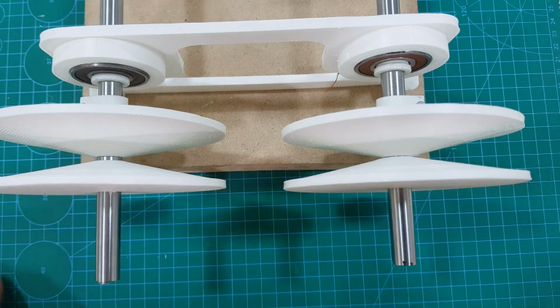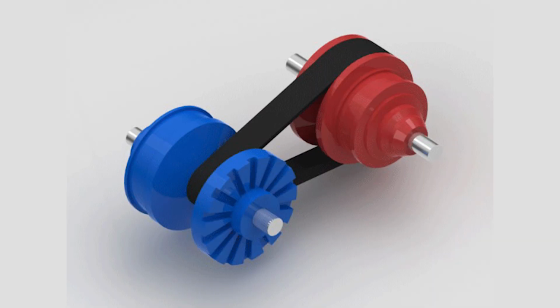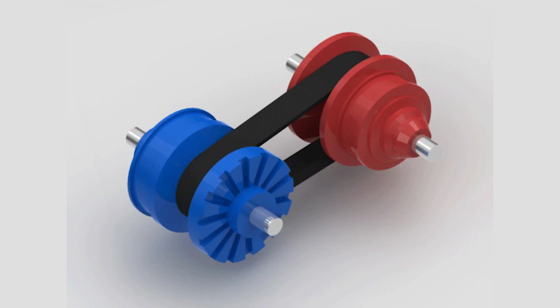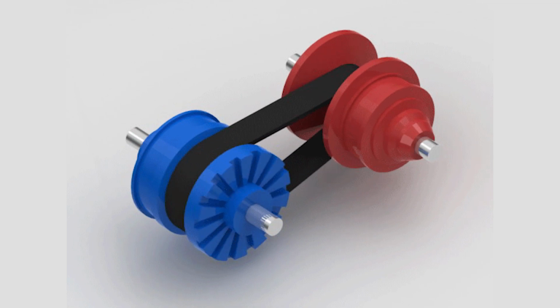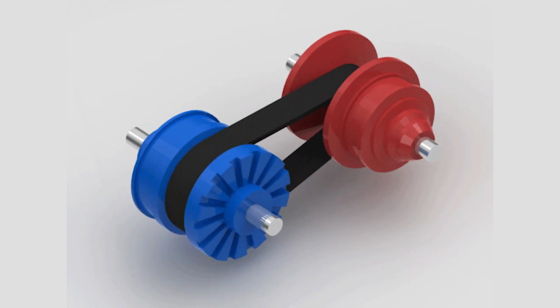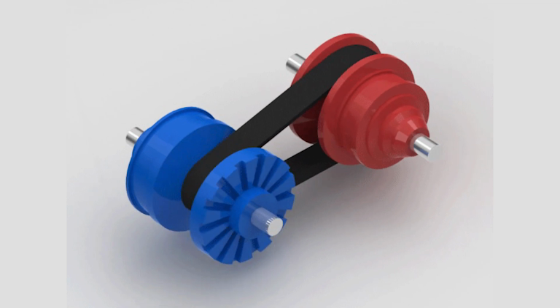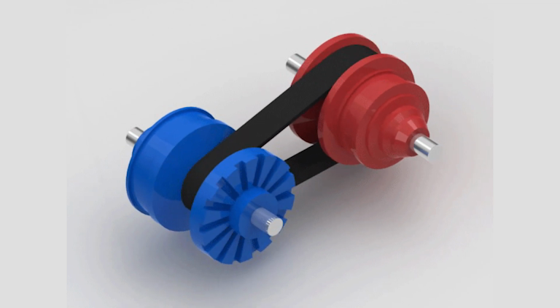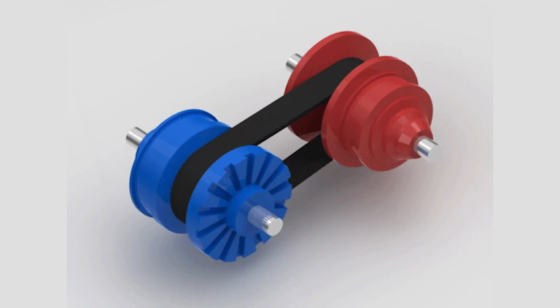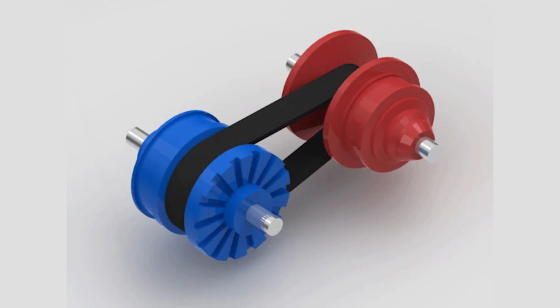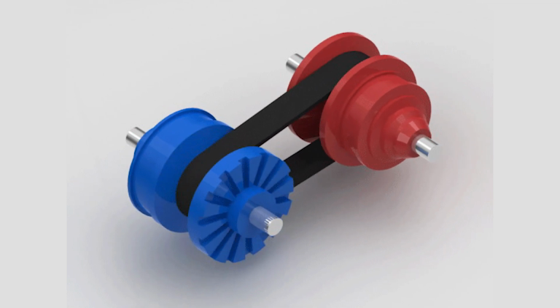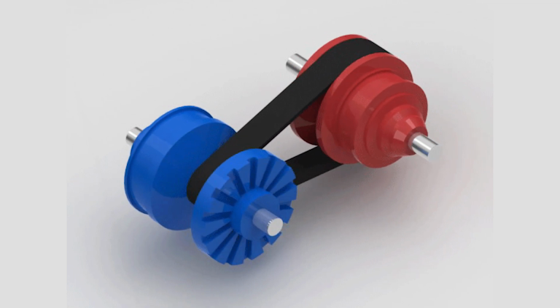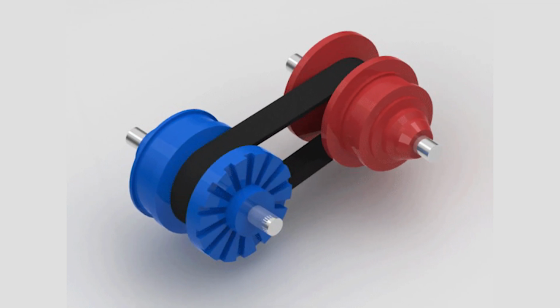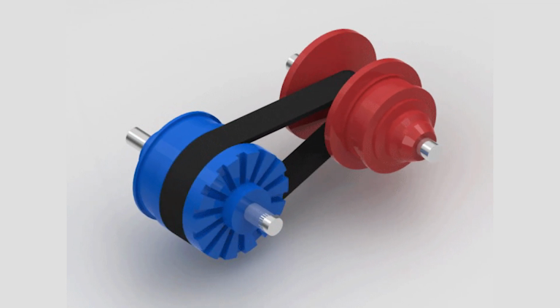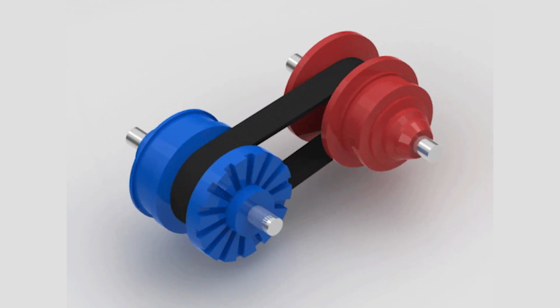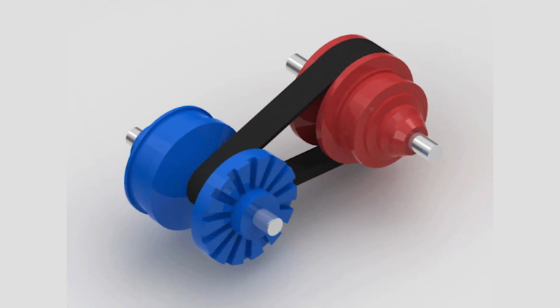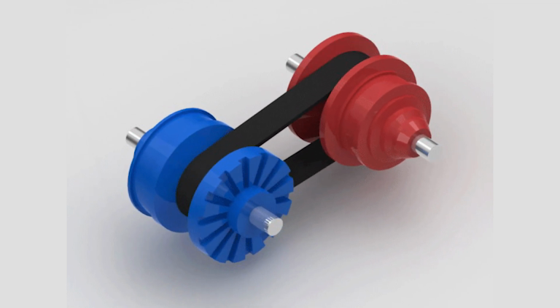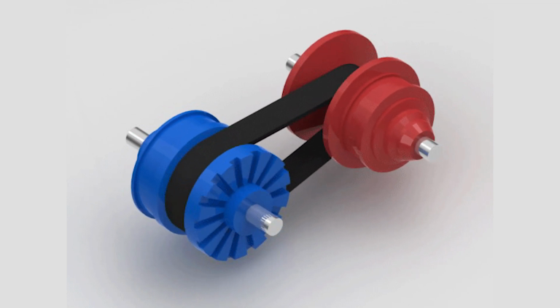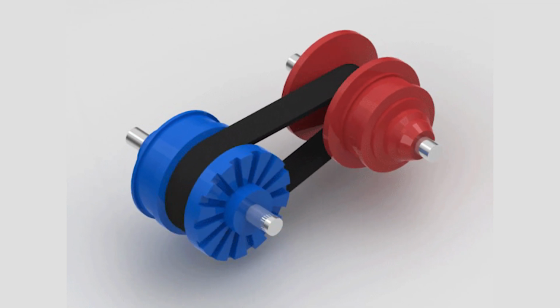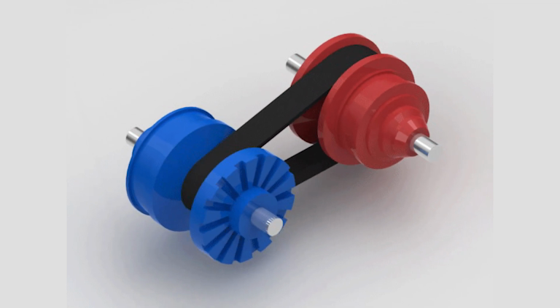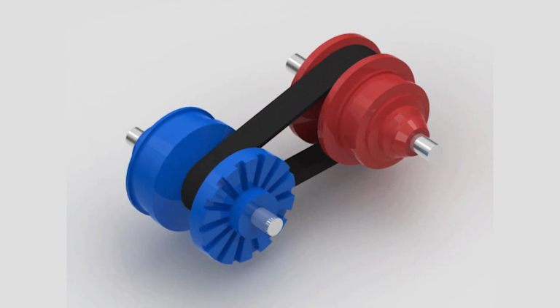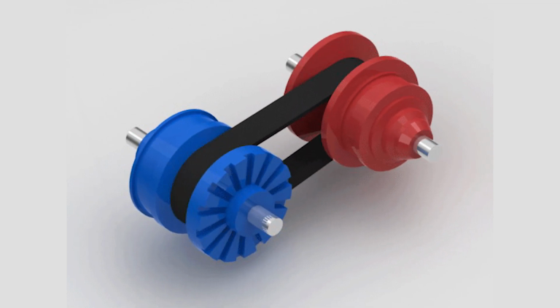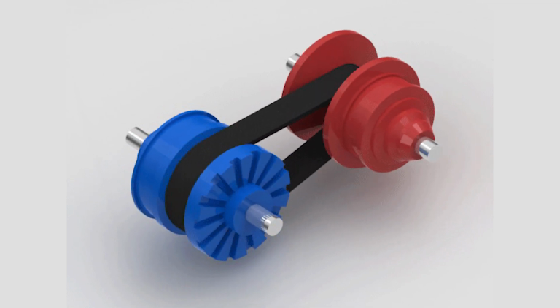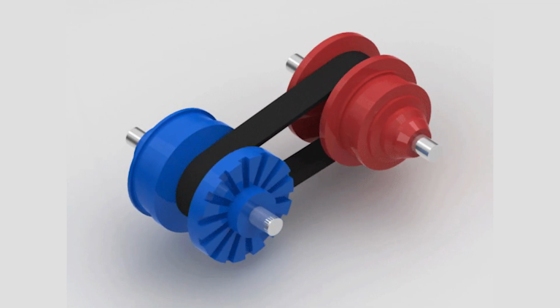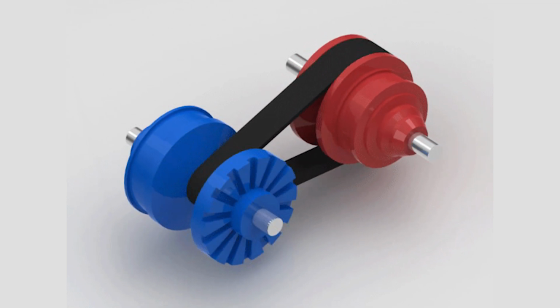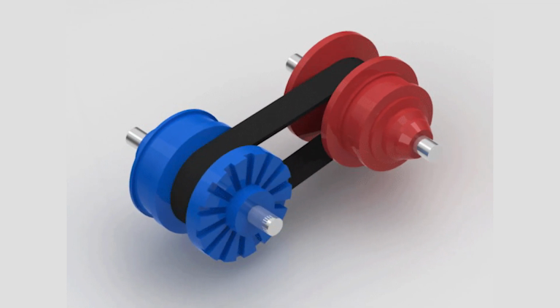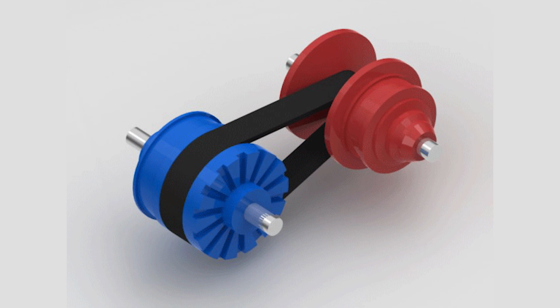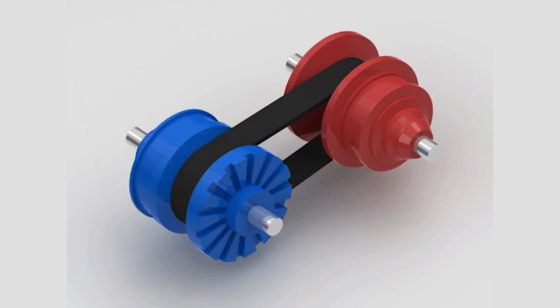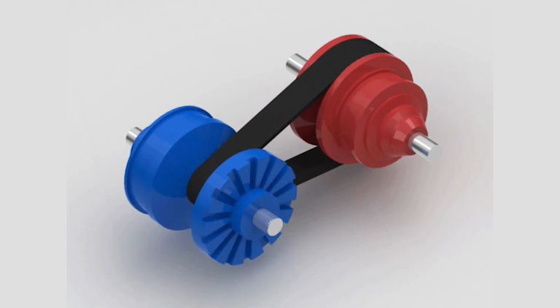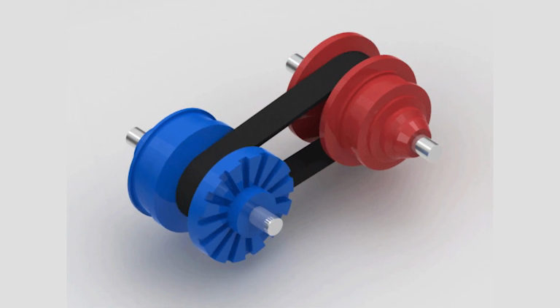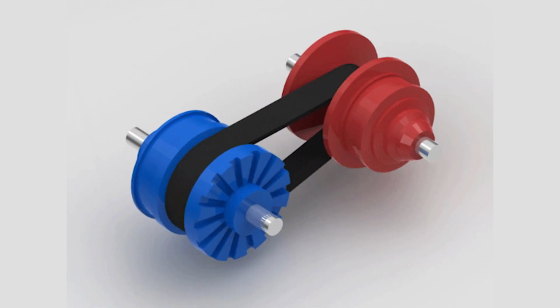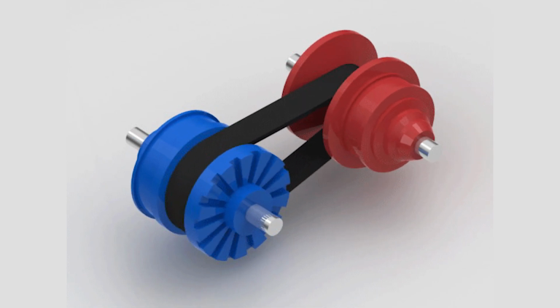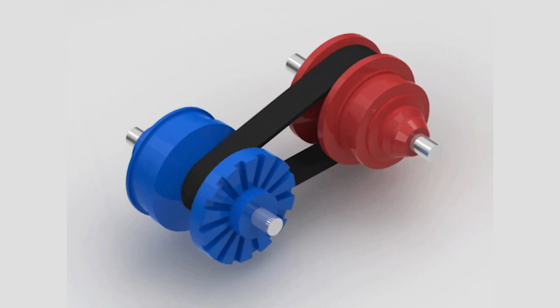When the pulley halves come closer to each other, the belt that runs between them goes higher on the pulley, thereby increasing the diameter of the pulley.